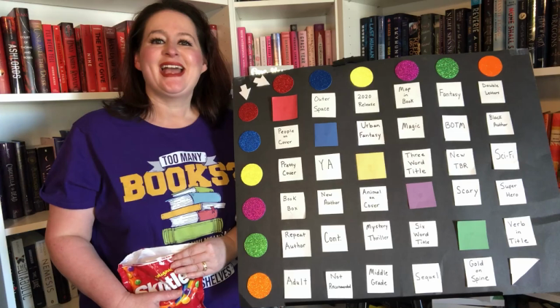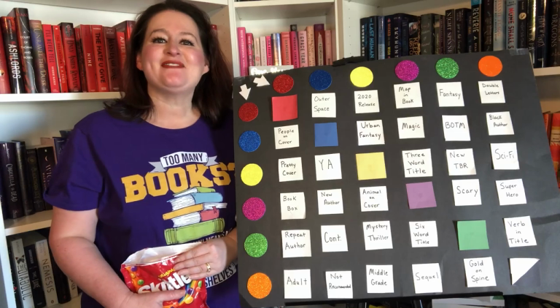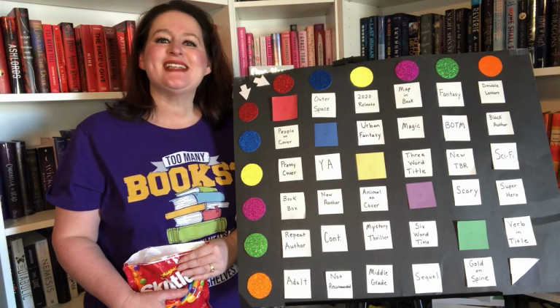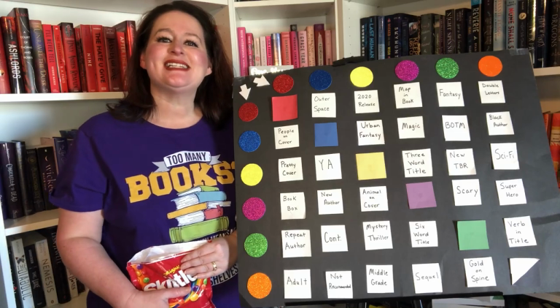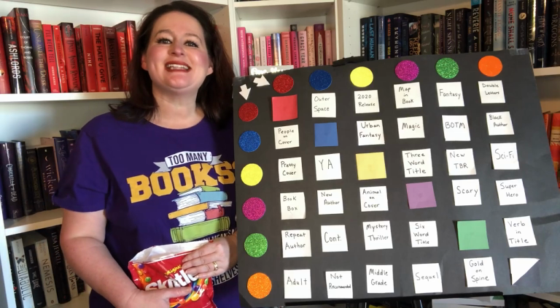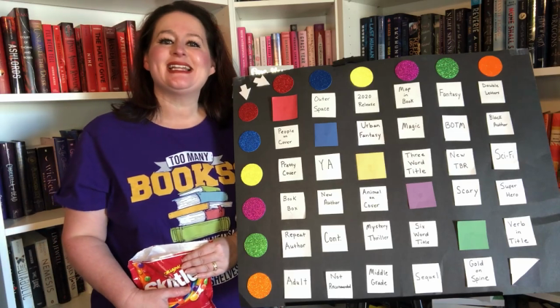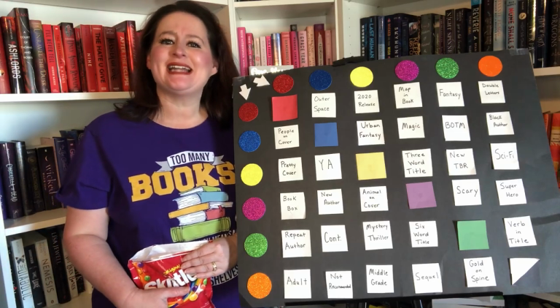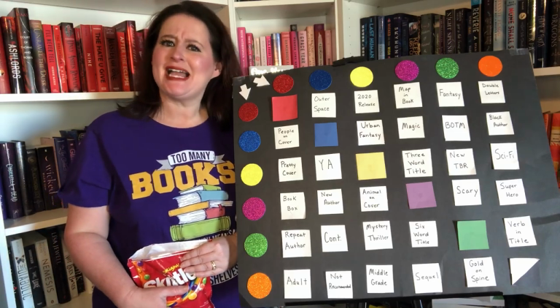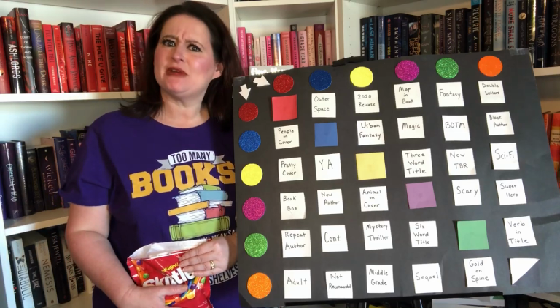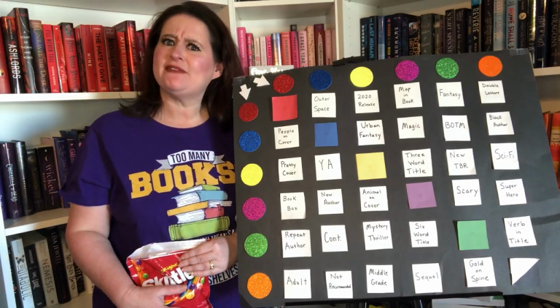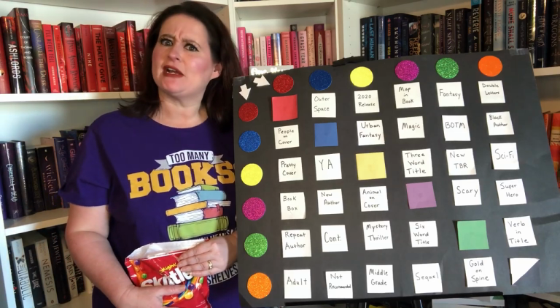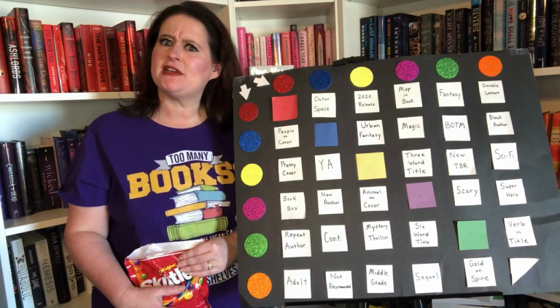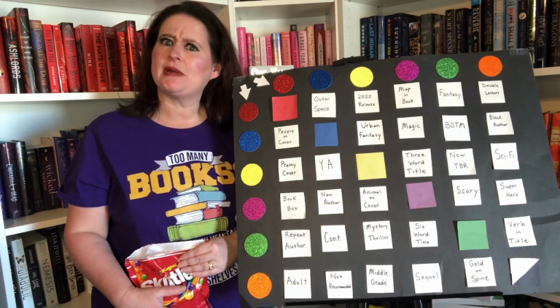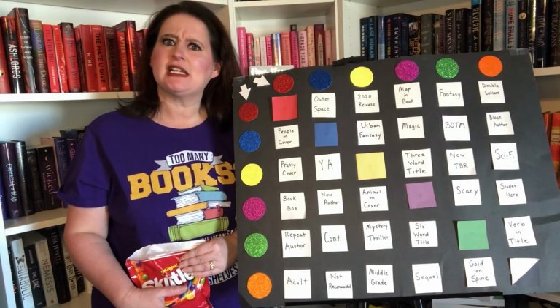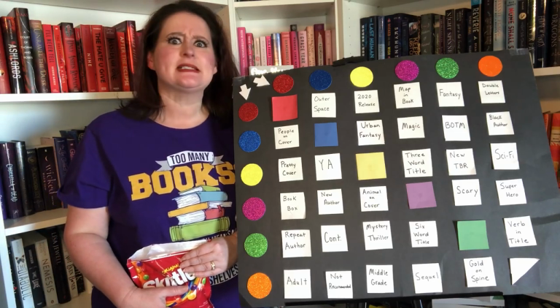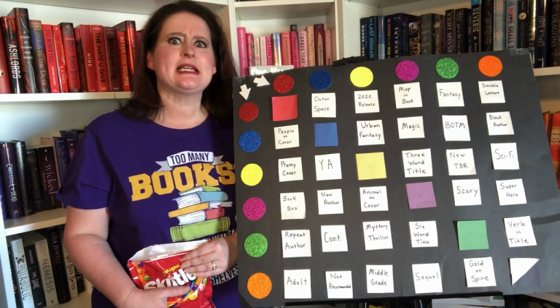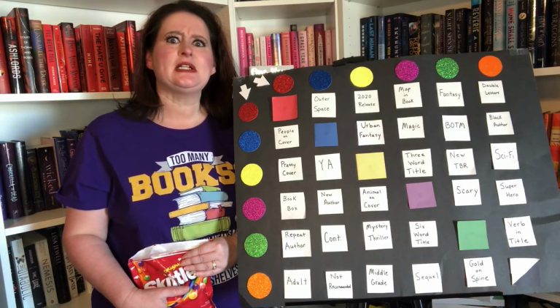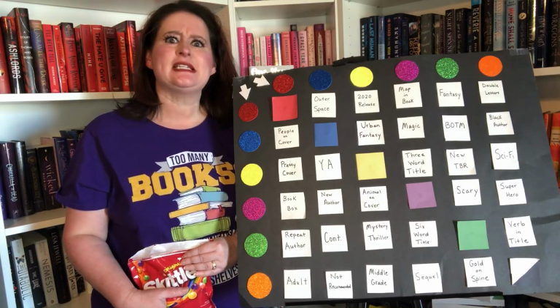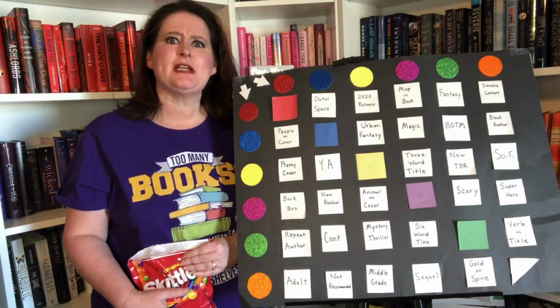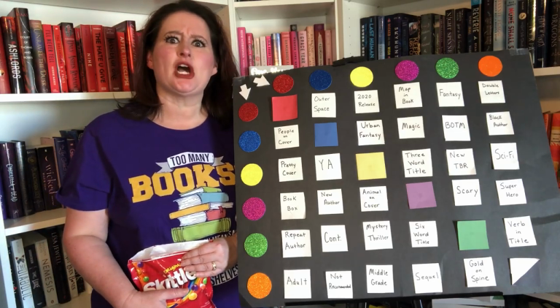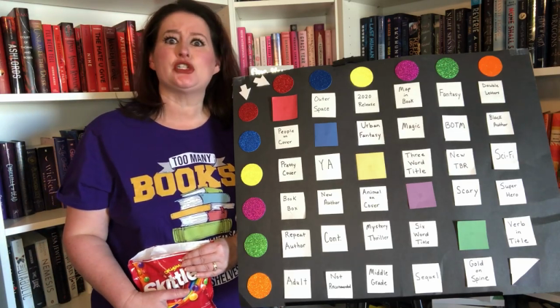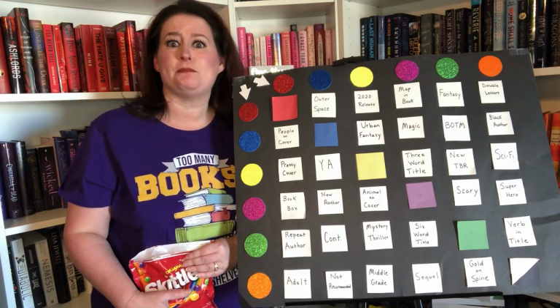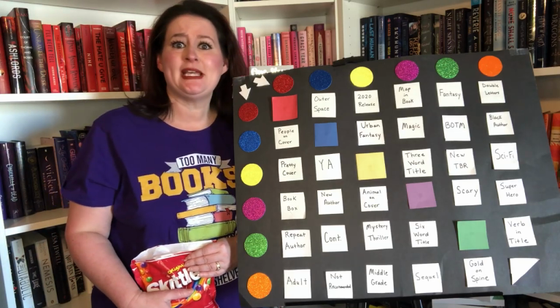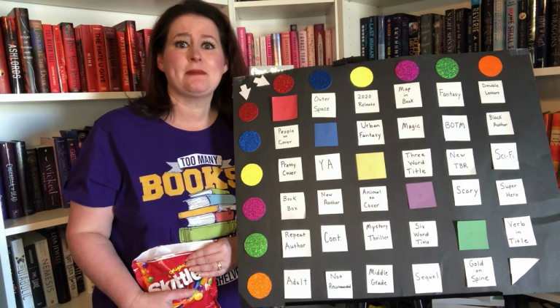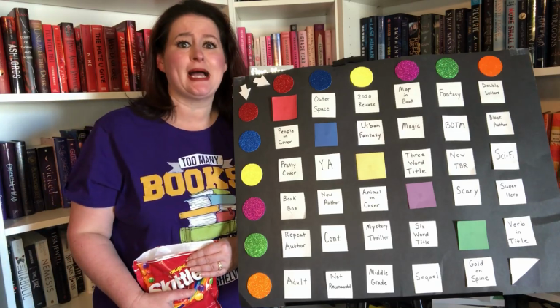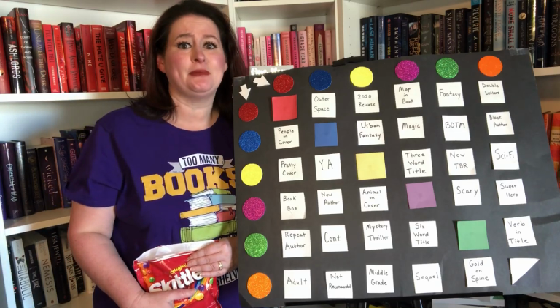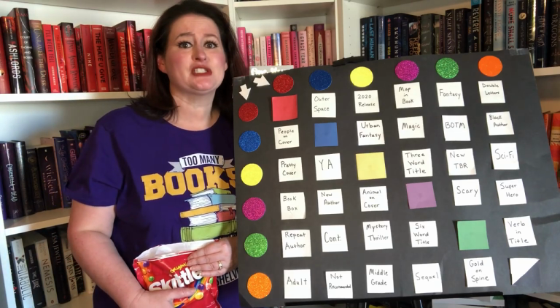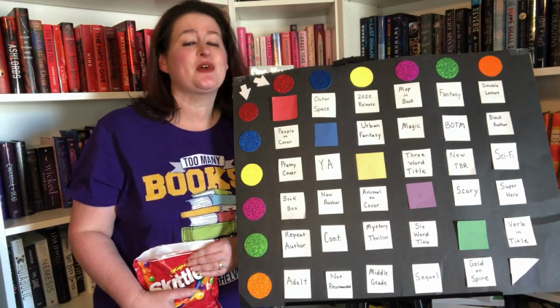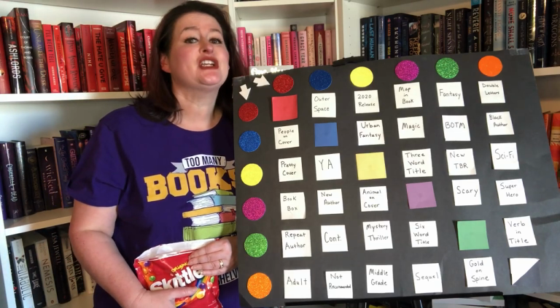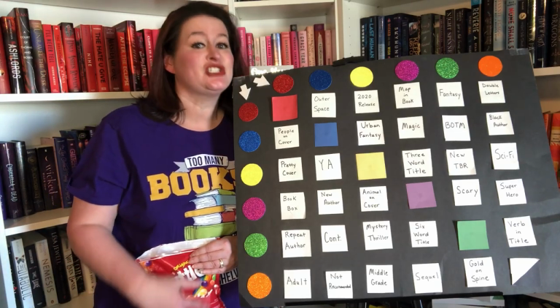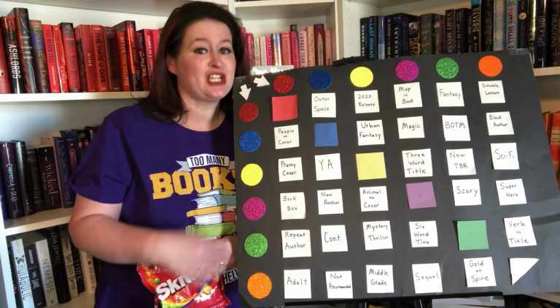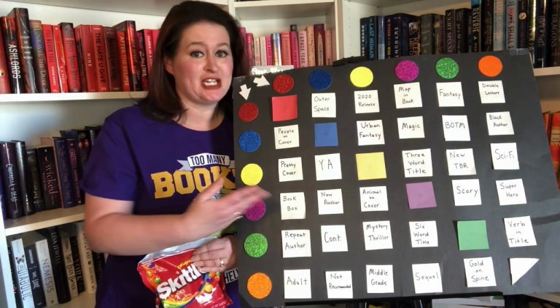Hey friends, it is Natalie and I am ready for another round of Skittle TBR to pick my books for January.